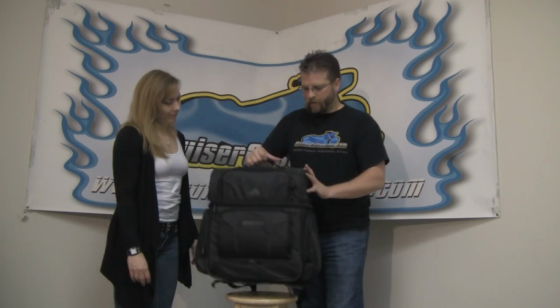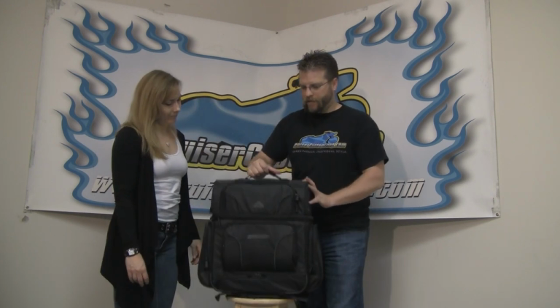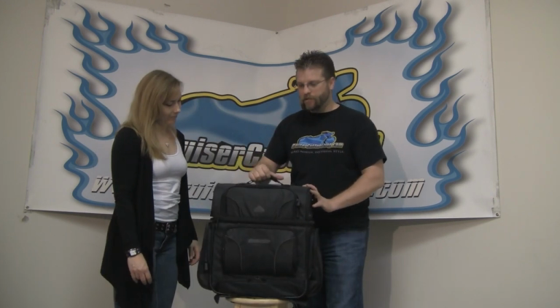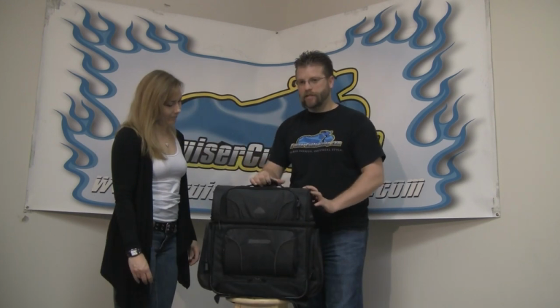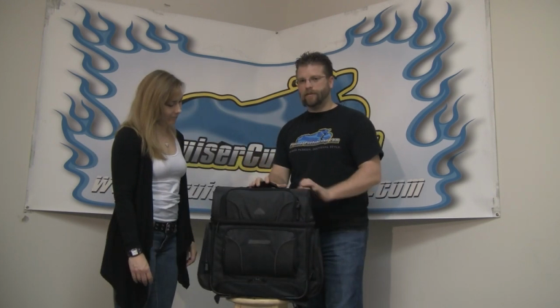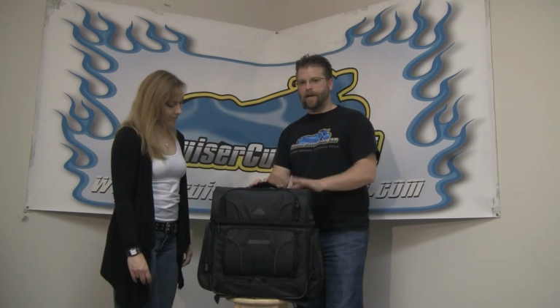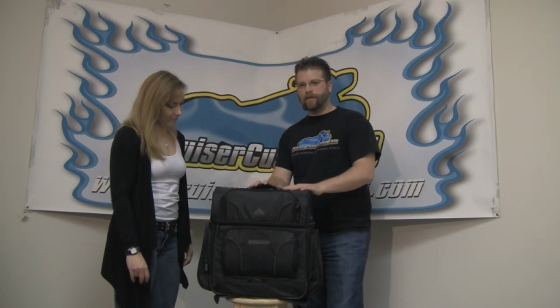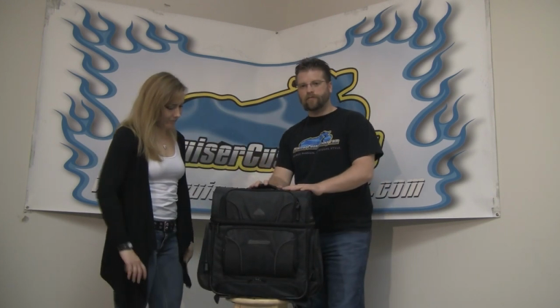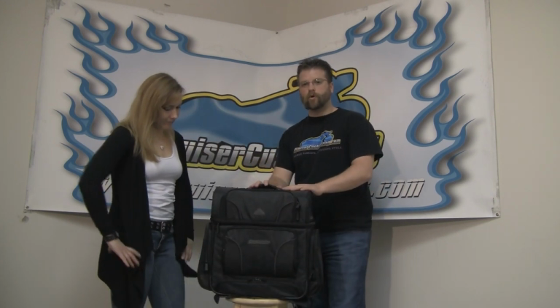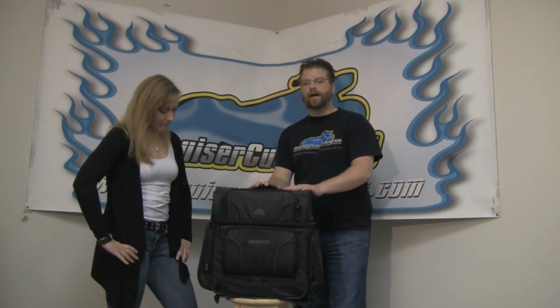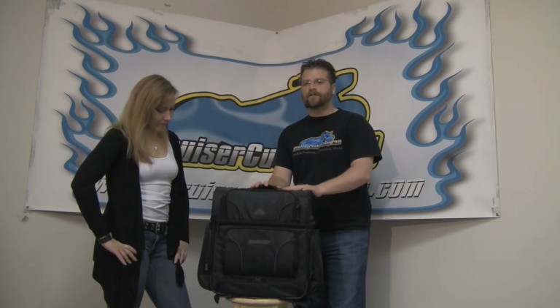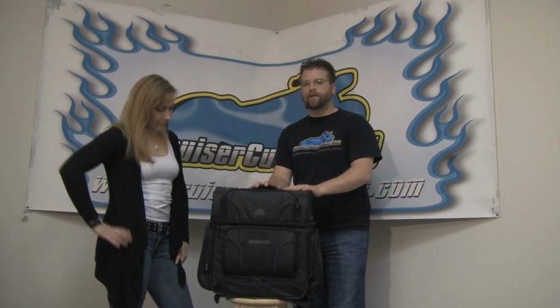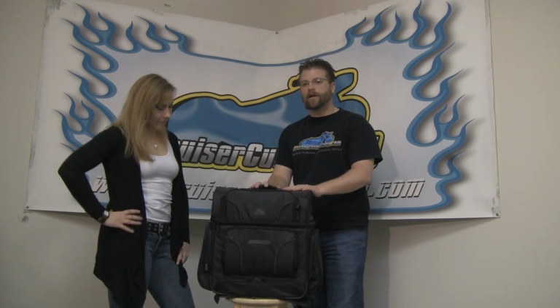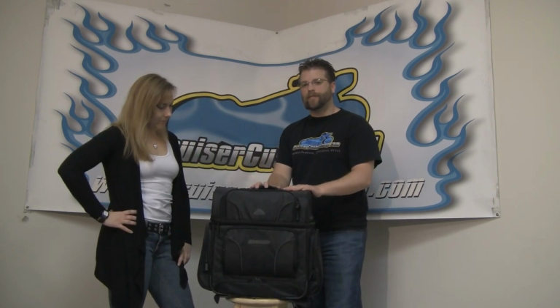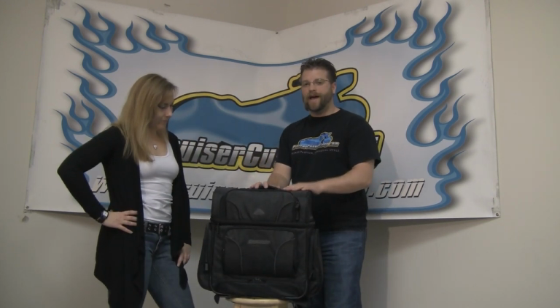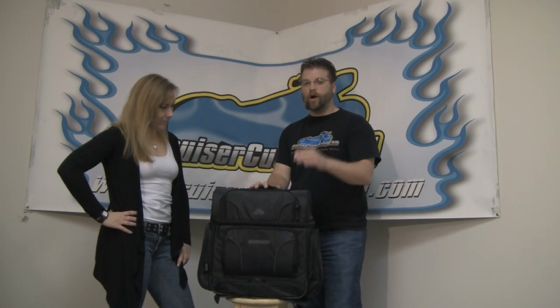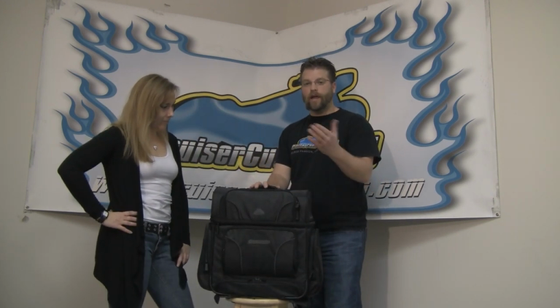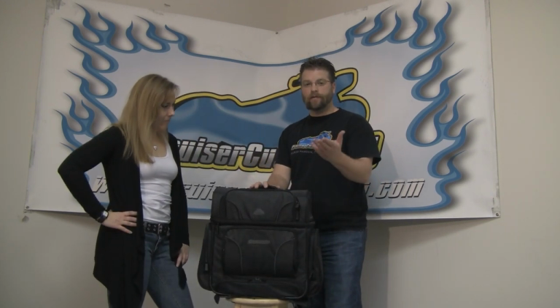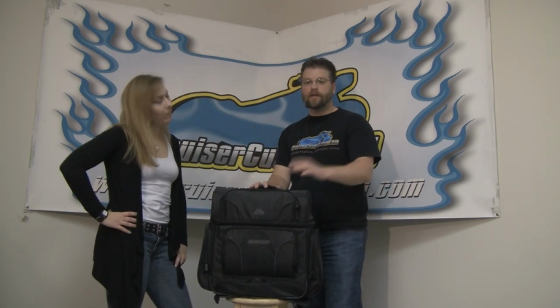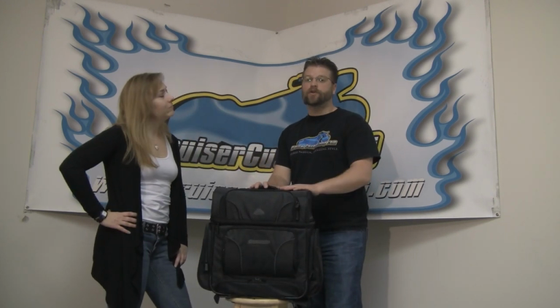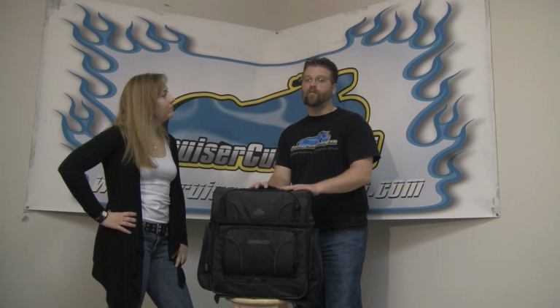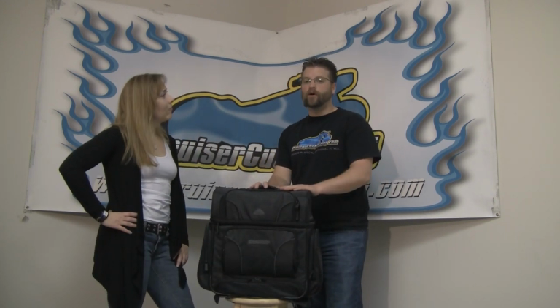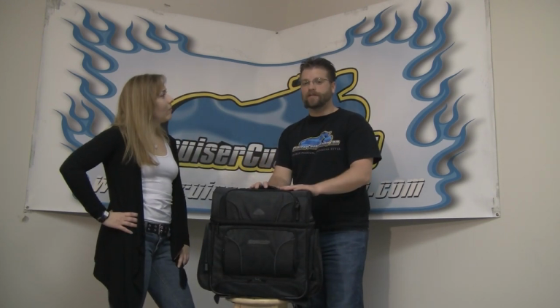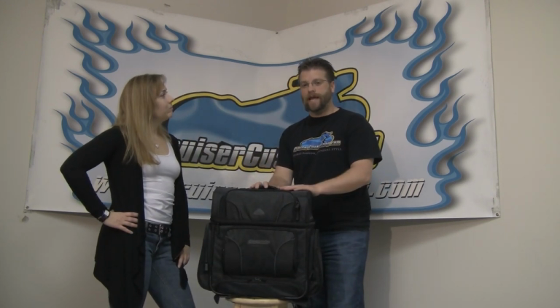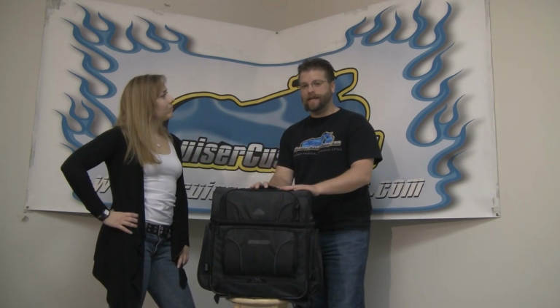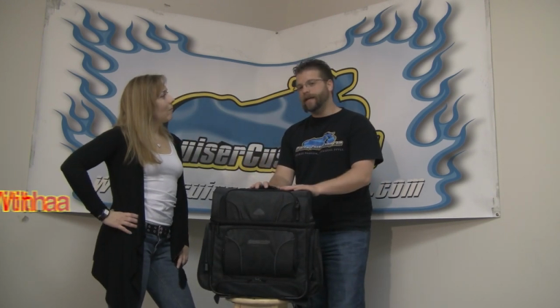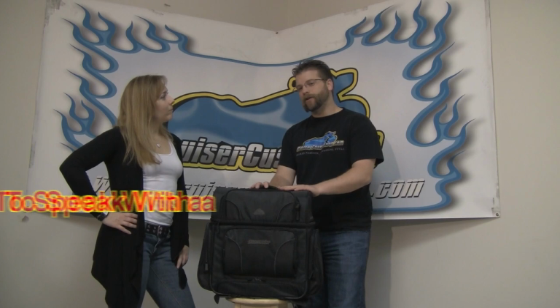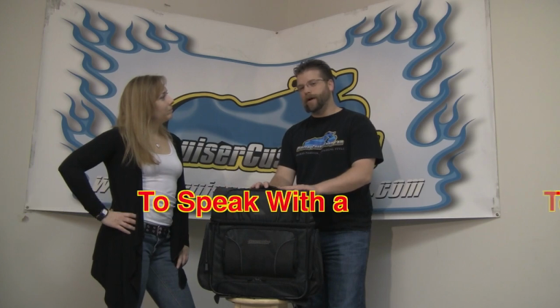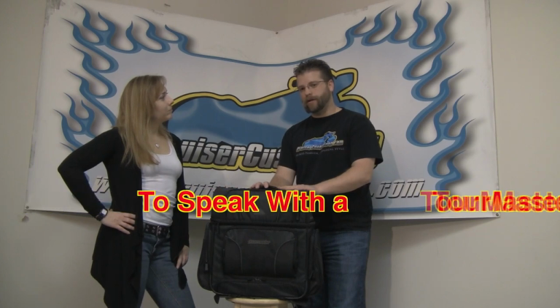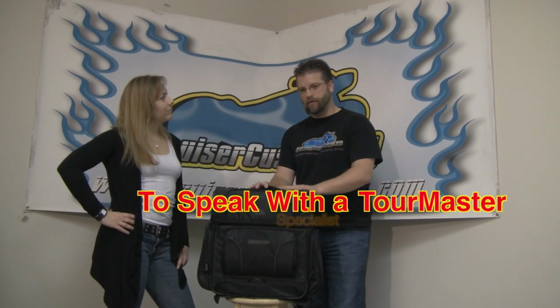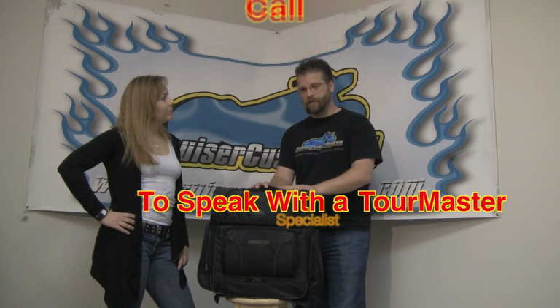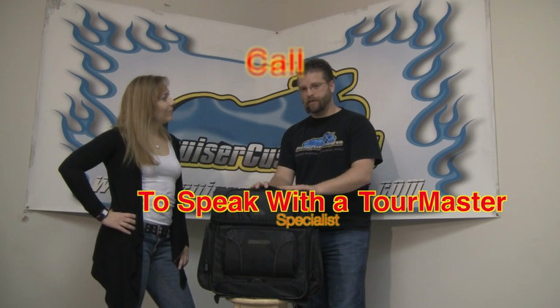This is the Sissy Bar Bag from Tourmaster that will allow you to pack everything you want and need on the back of your motorcycle.